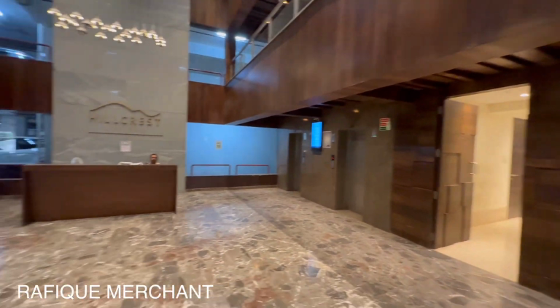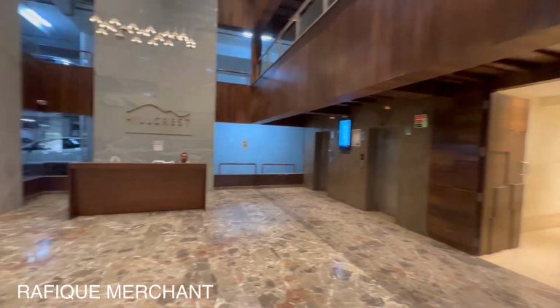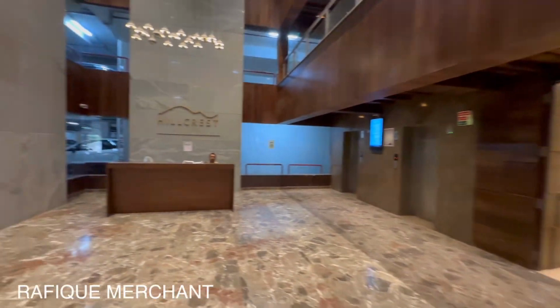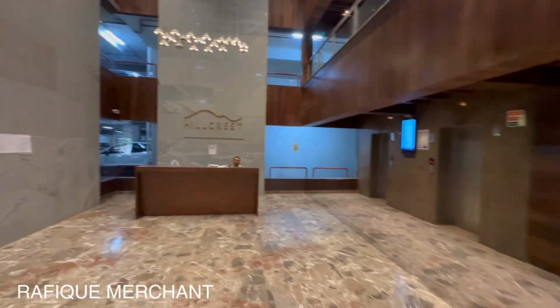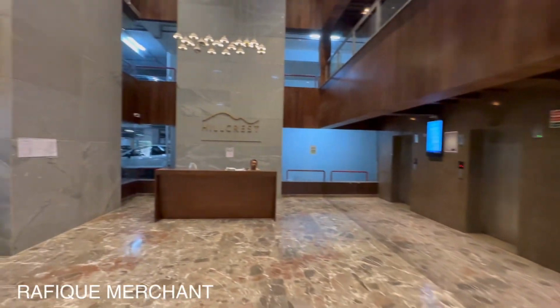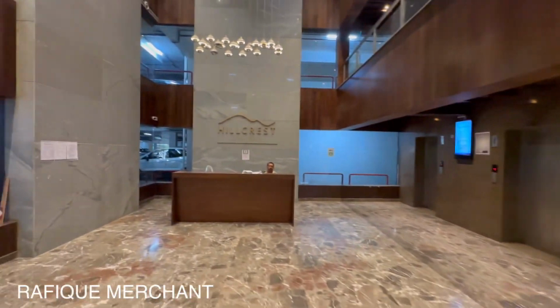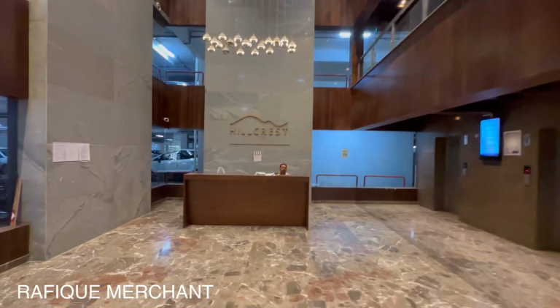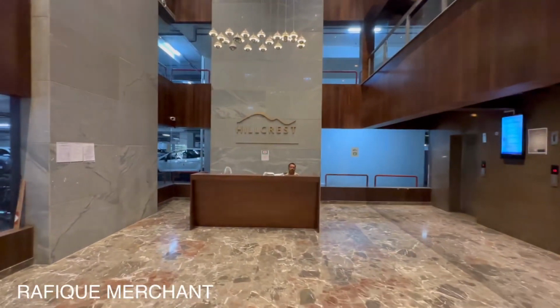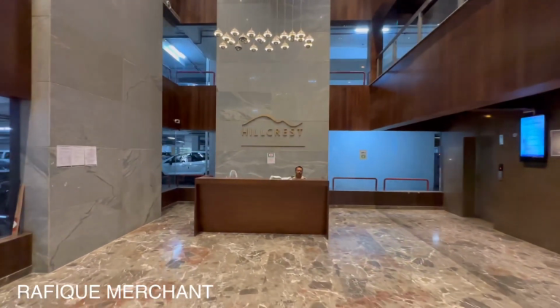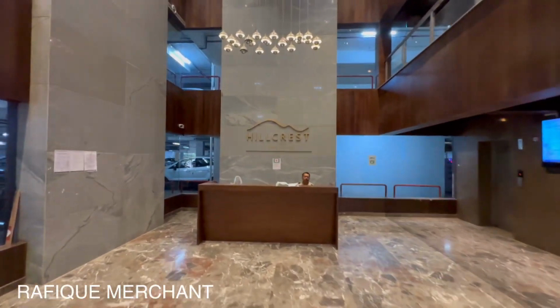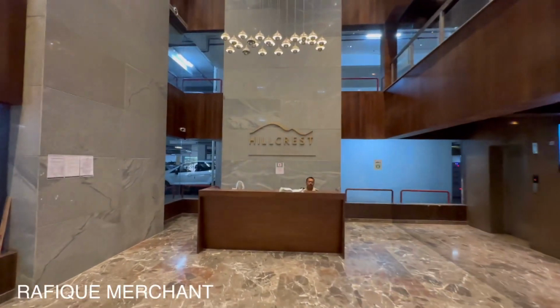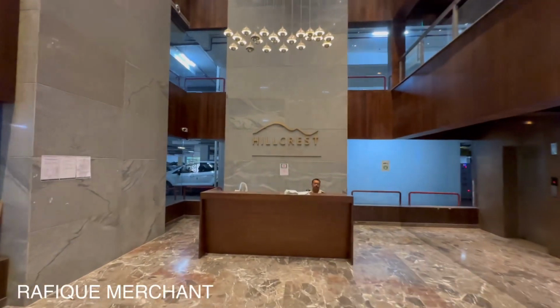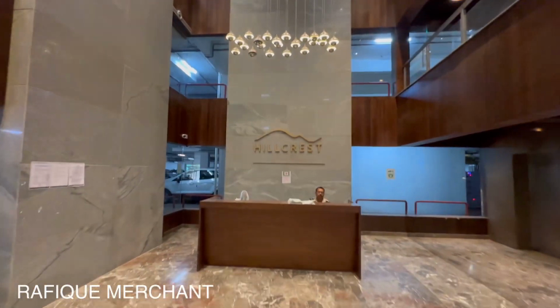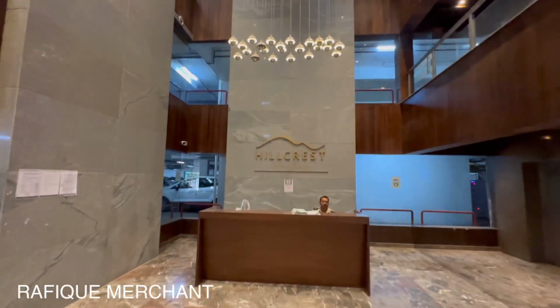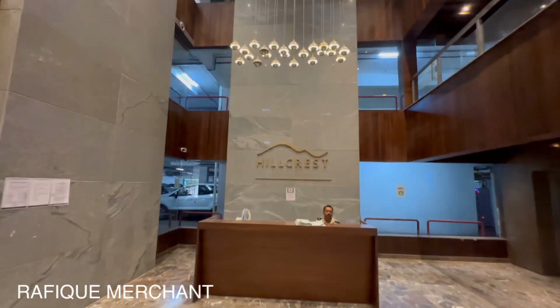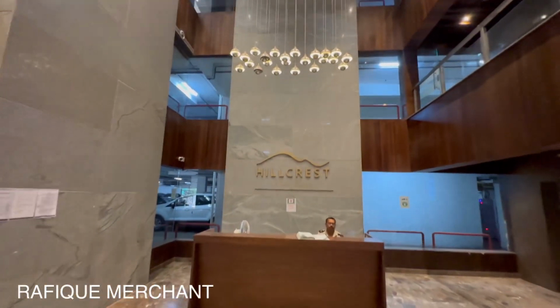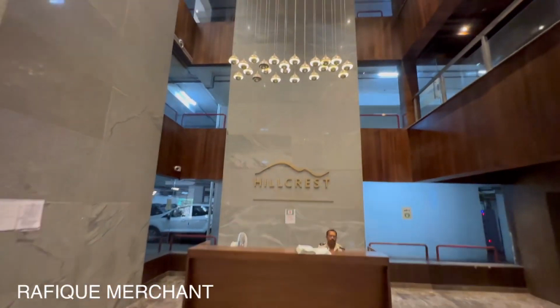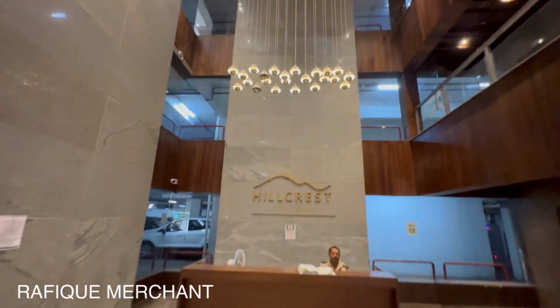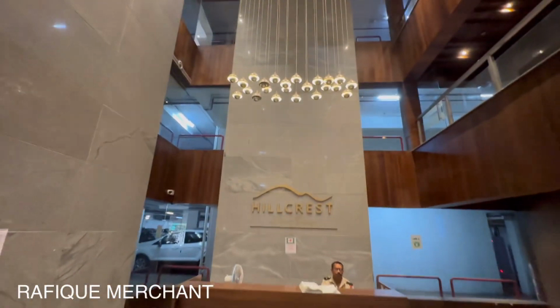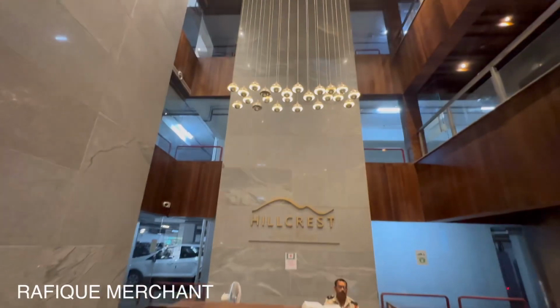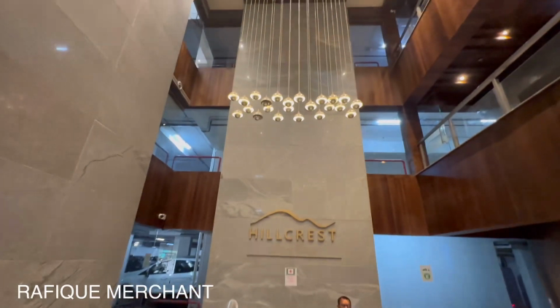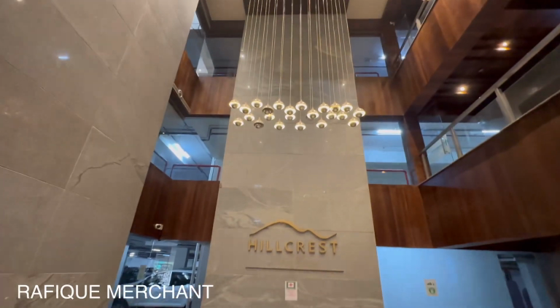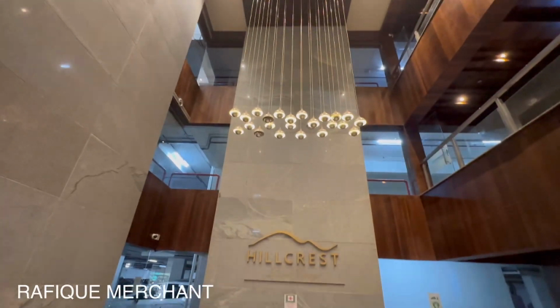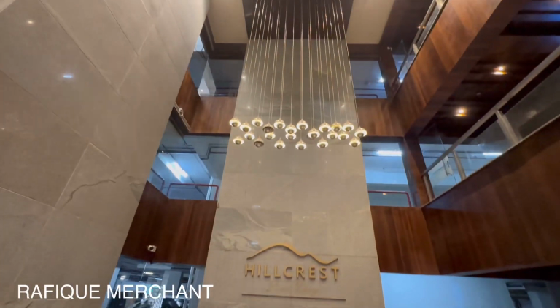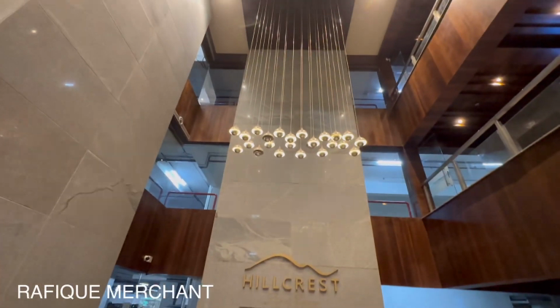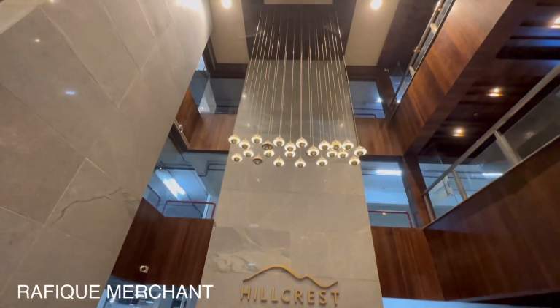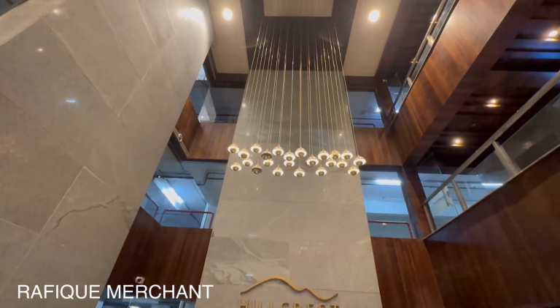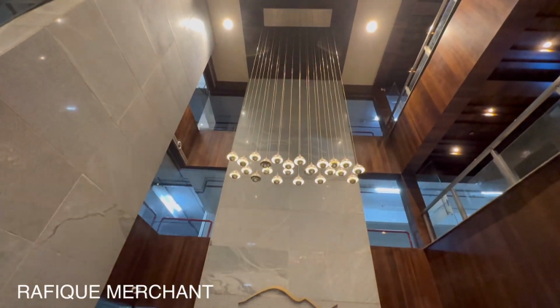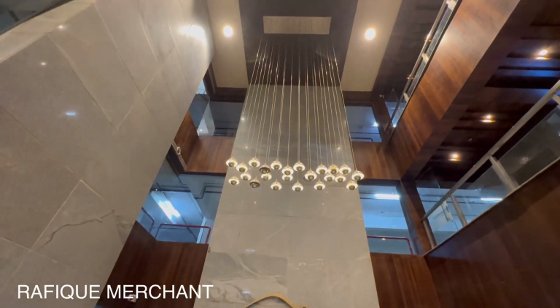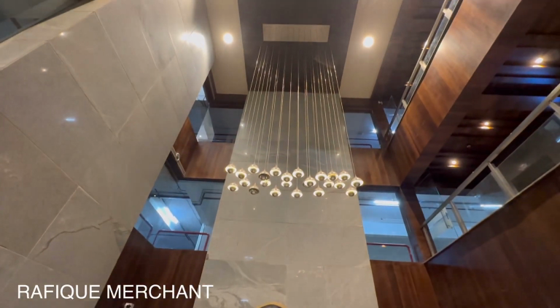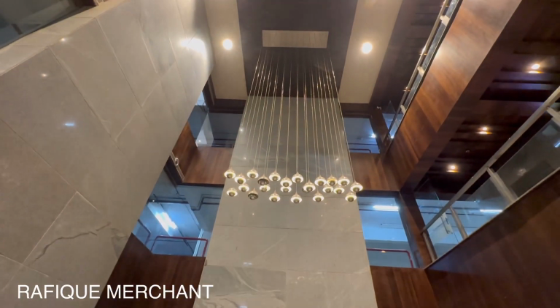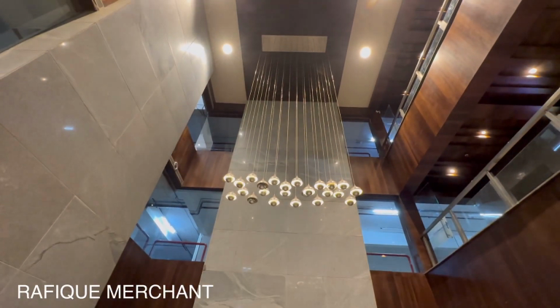That's the one — Hillcrest by Atul Projects, a splendid lobby.